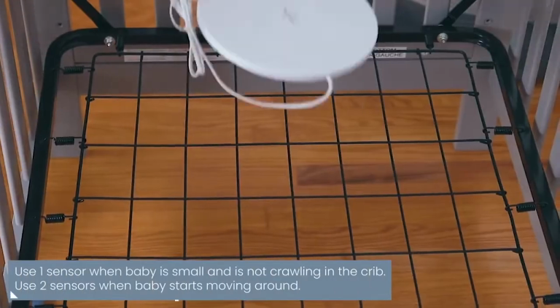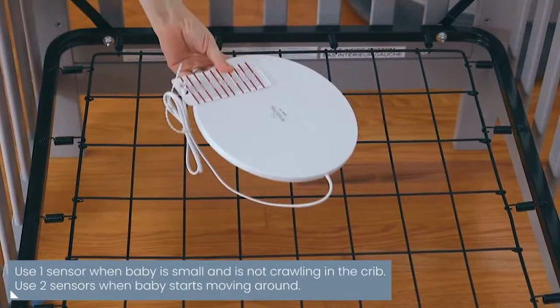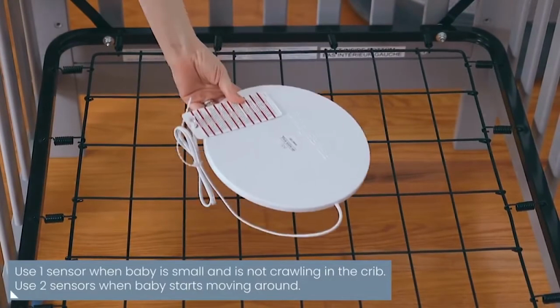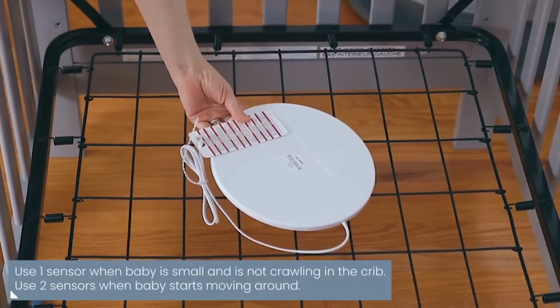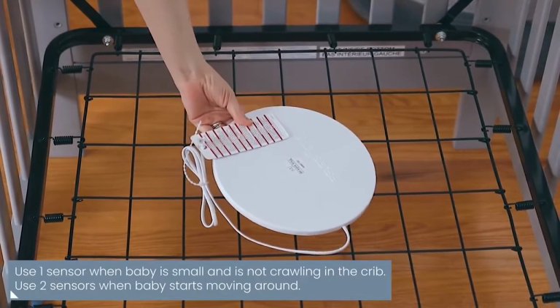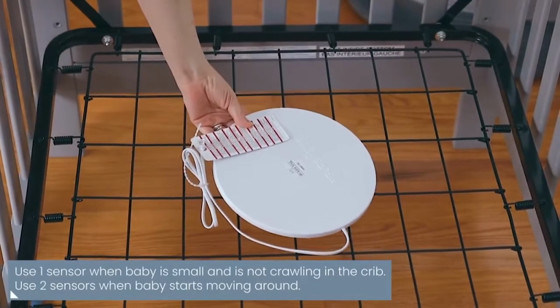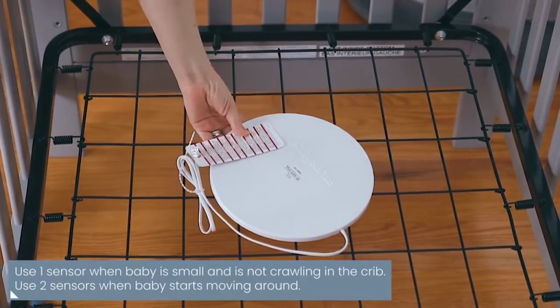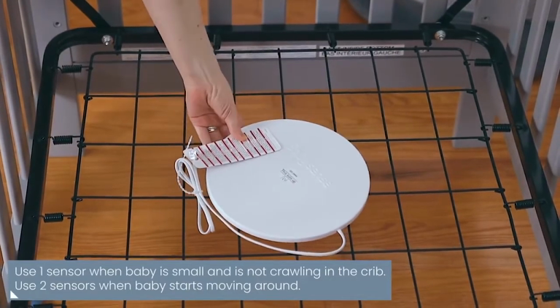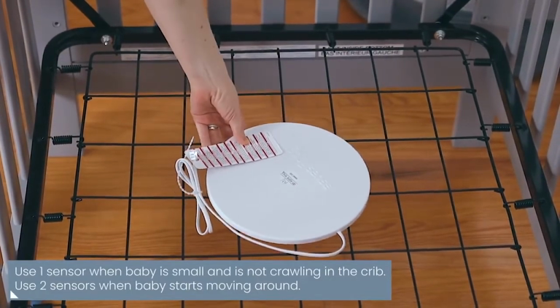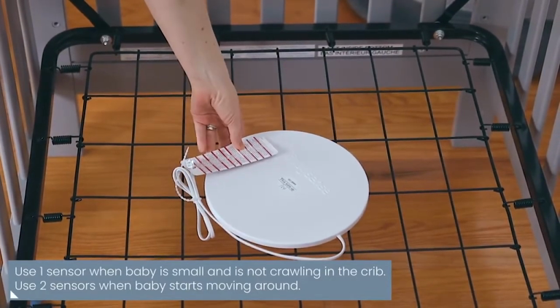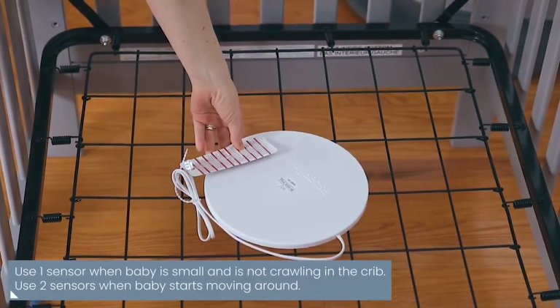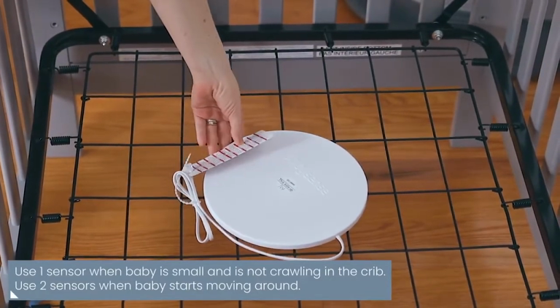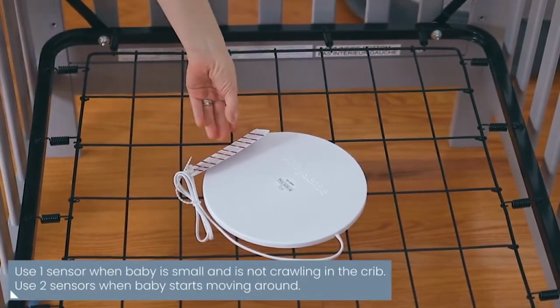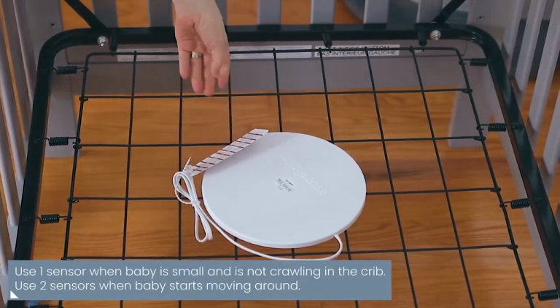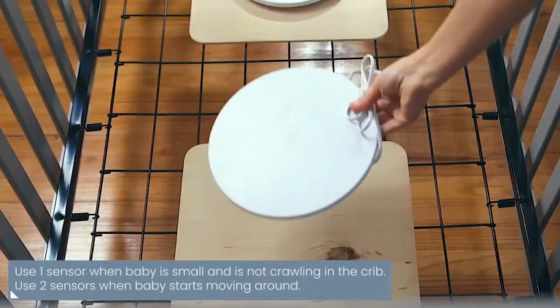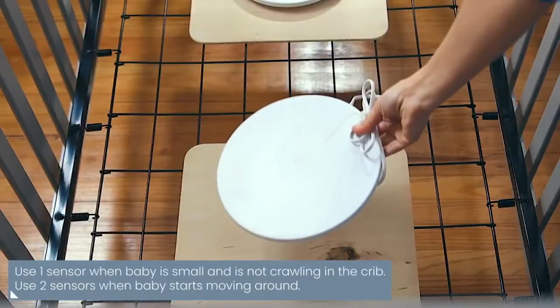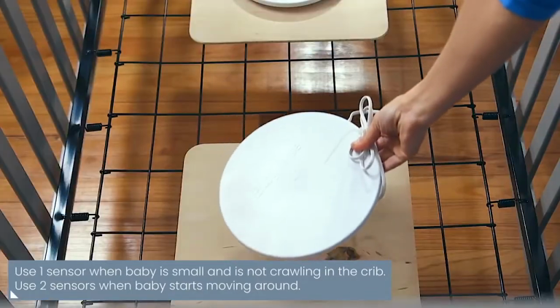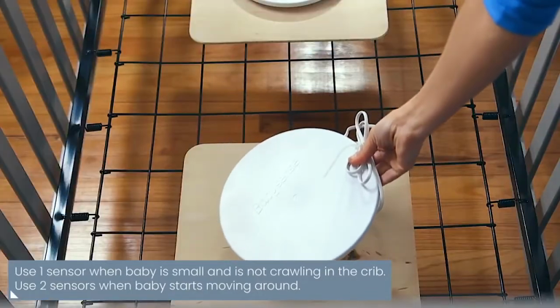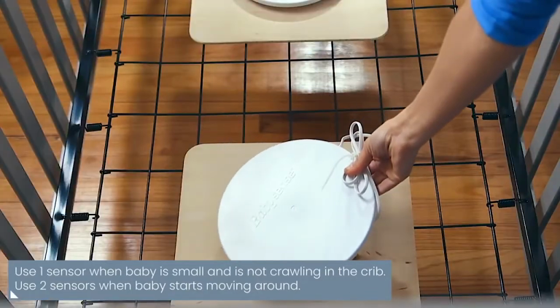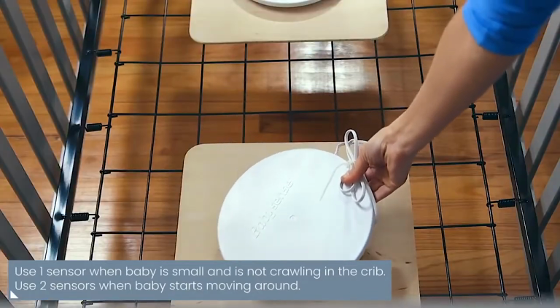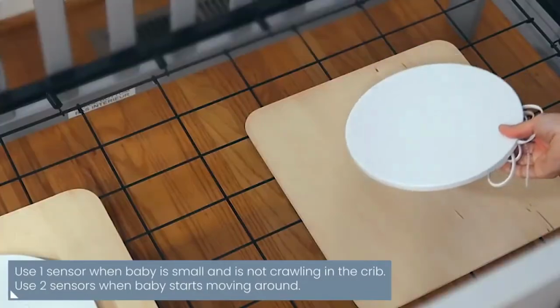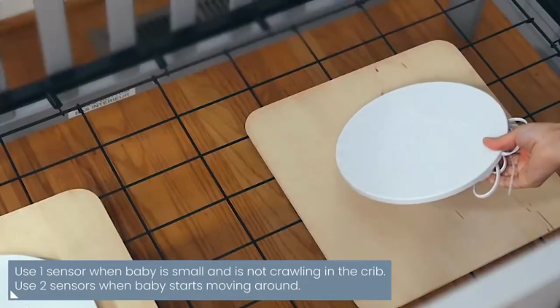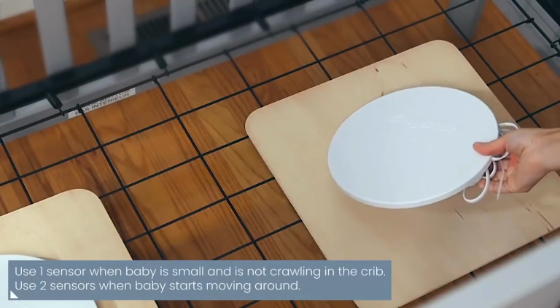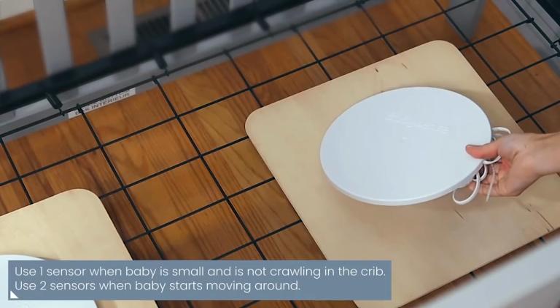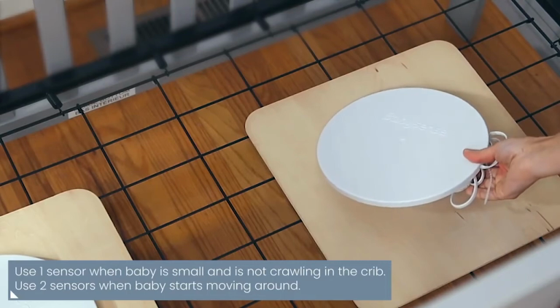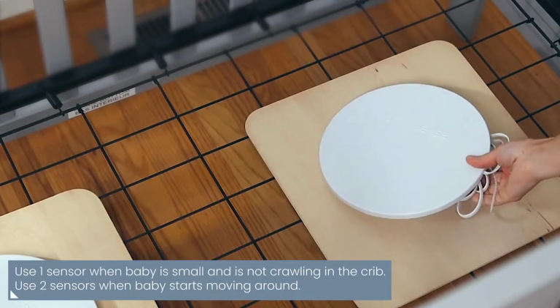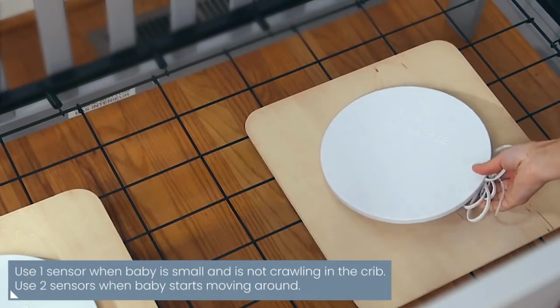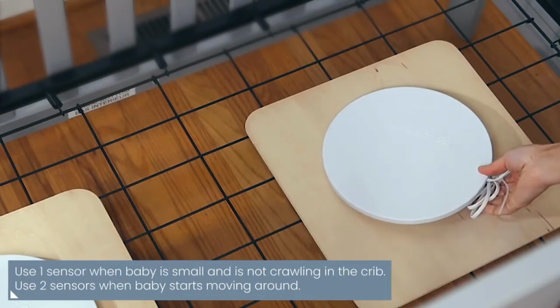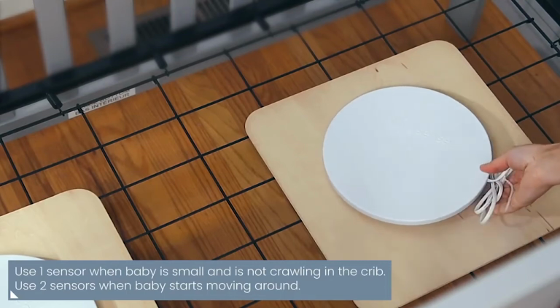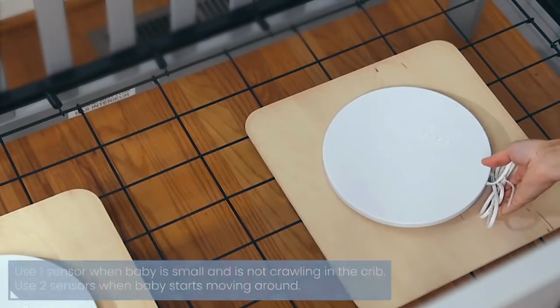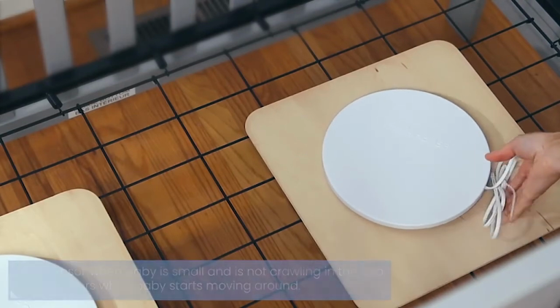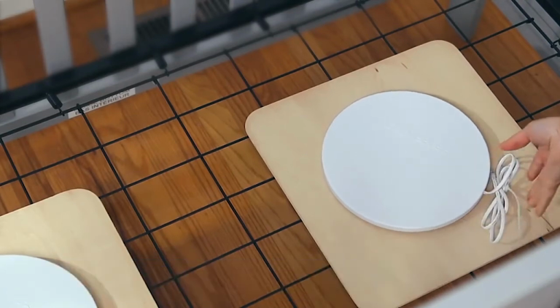For babies who are not yet crawling, use only one sensor. When your baby starts moving around, use two sensors to ensure full bed coverage.